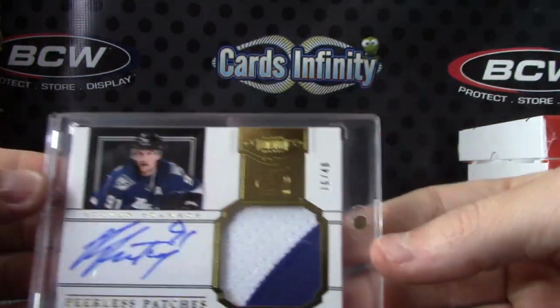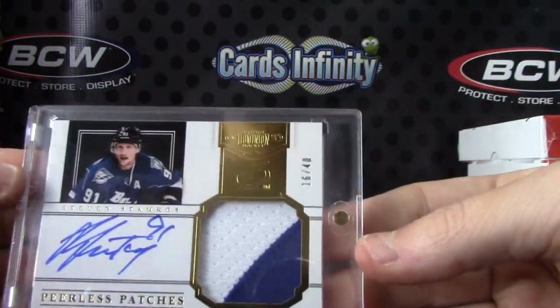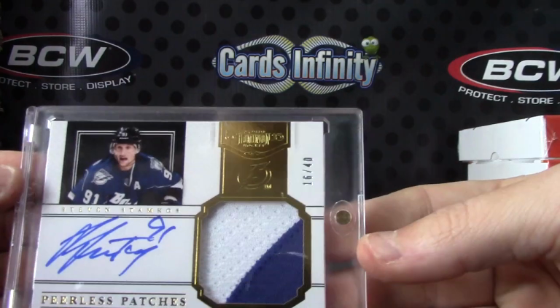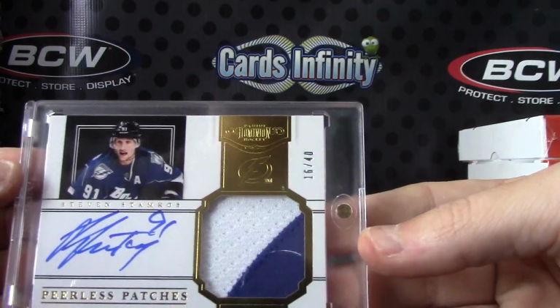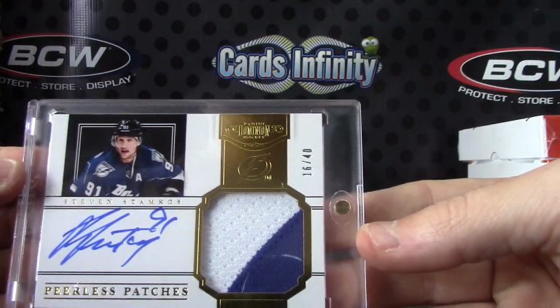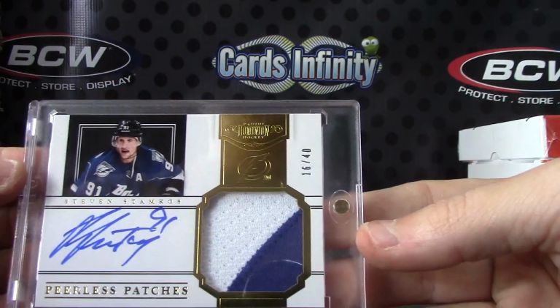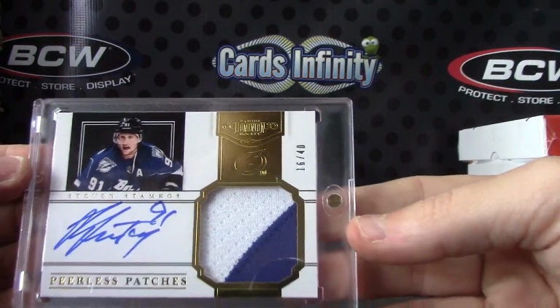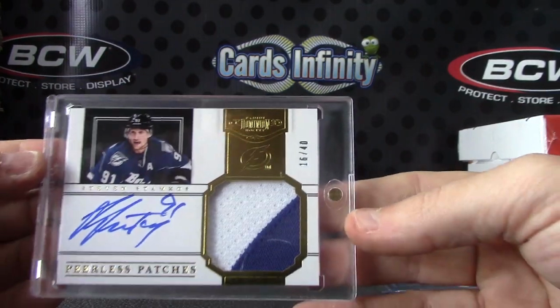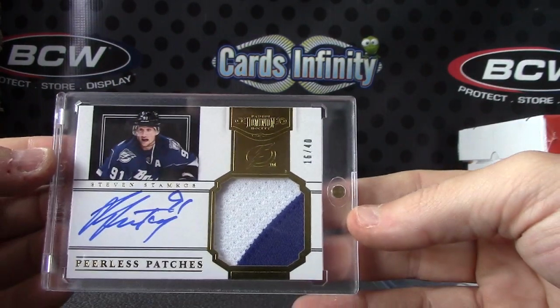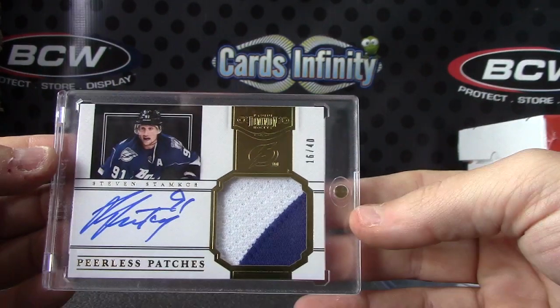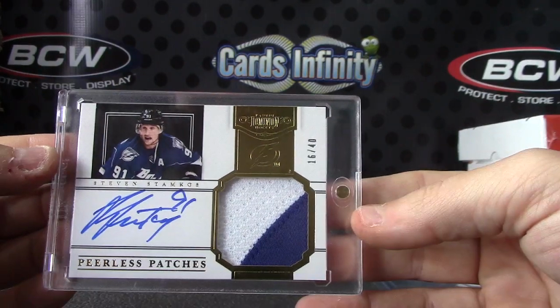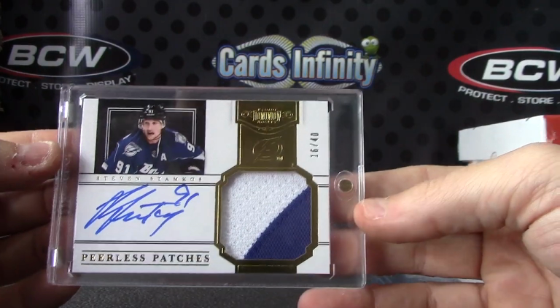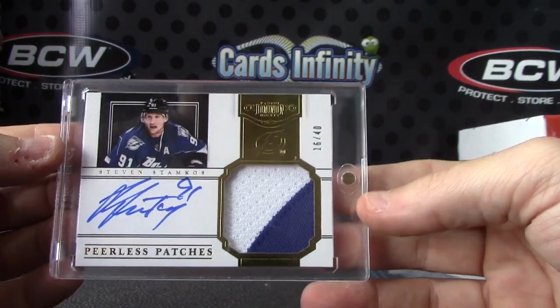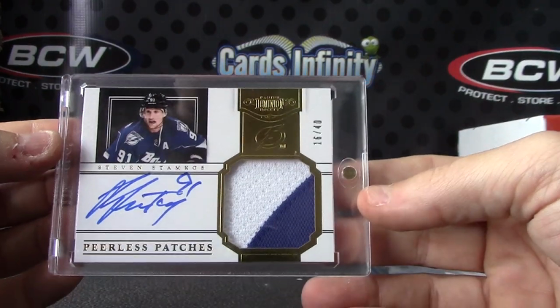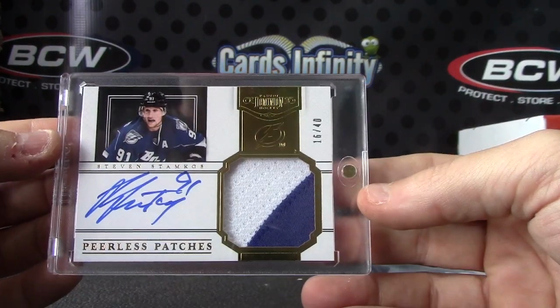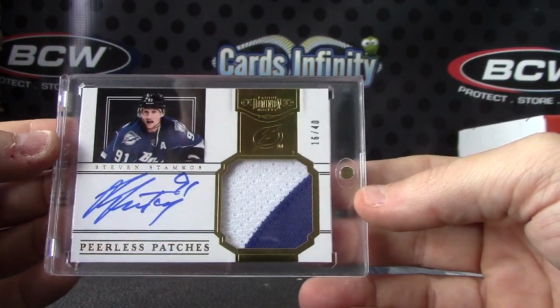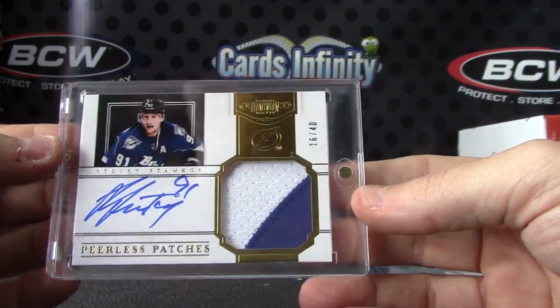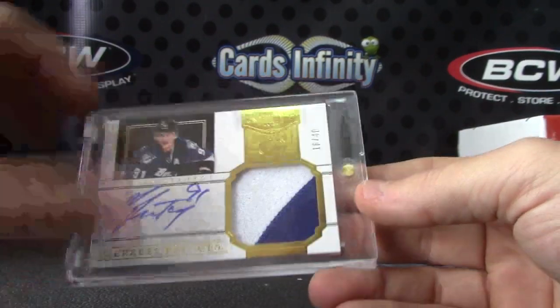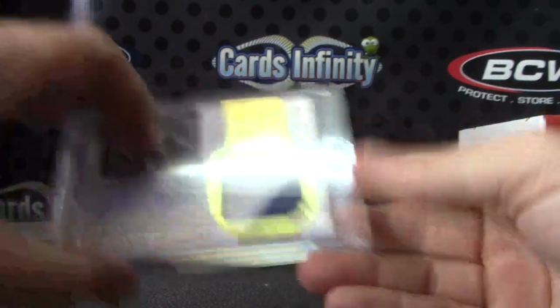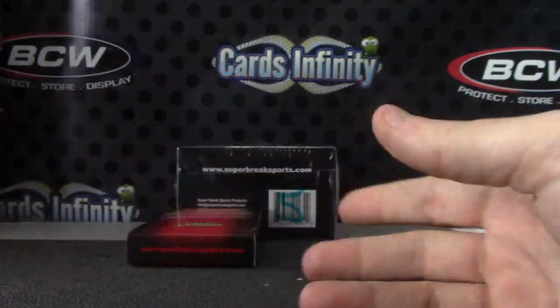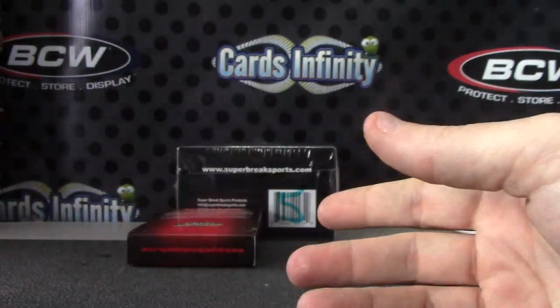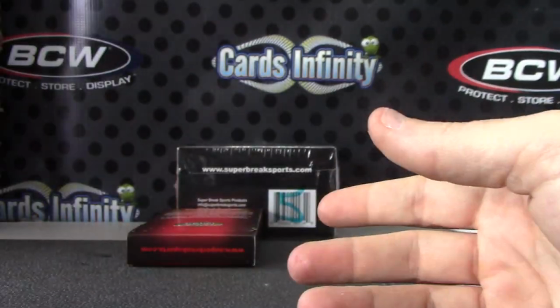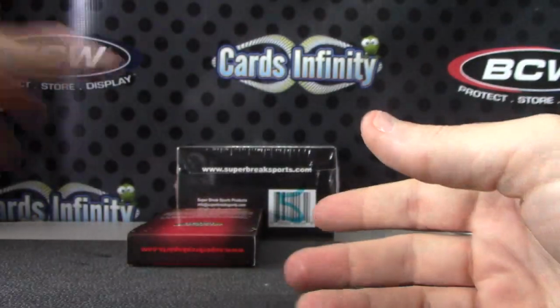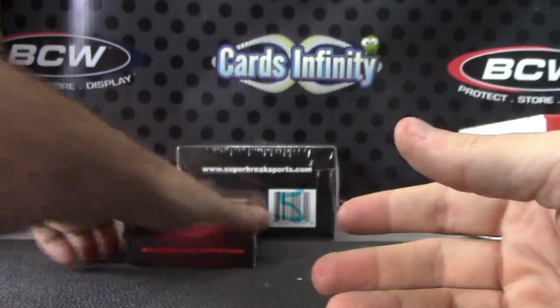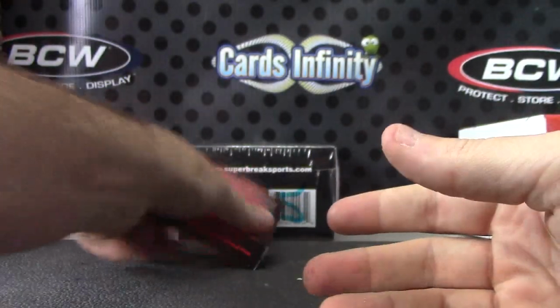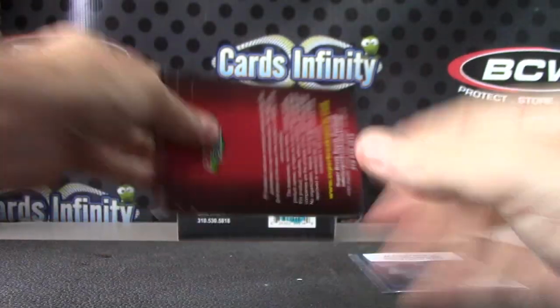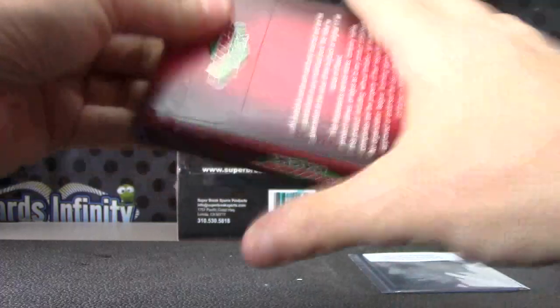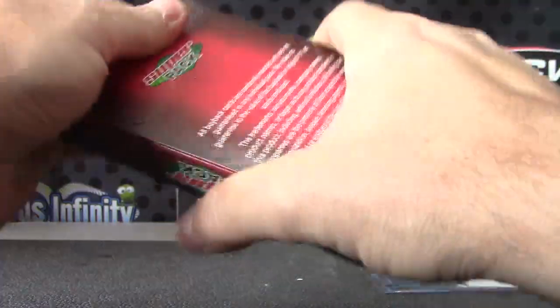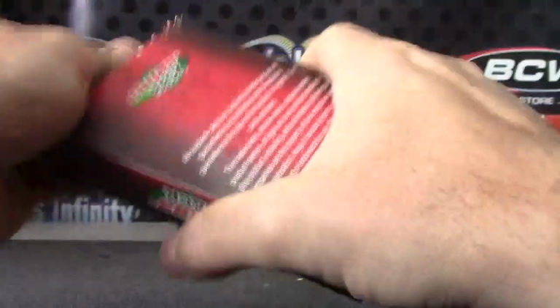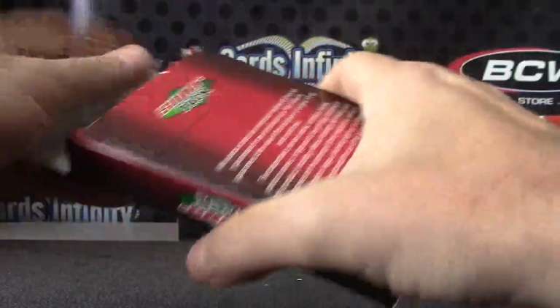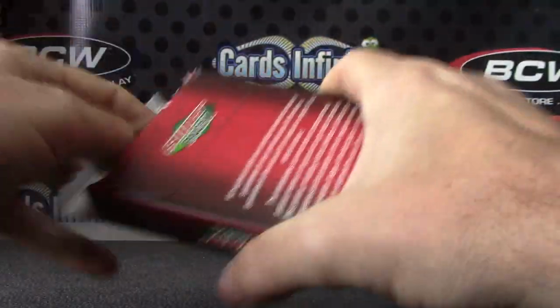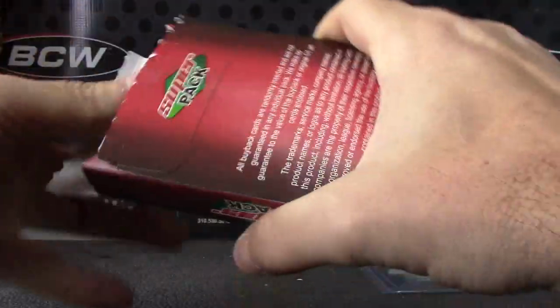Stephen Stamkos patch autograph, 16 of 40. Peerless patch. And the last one...